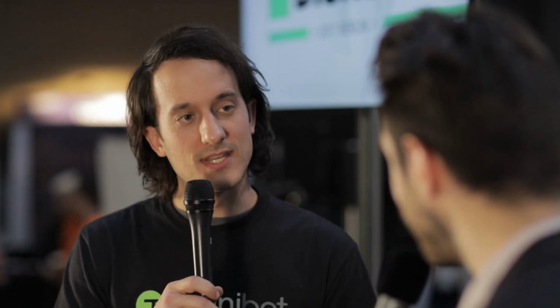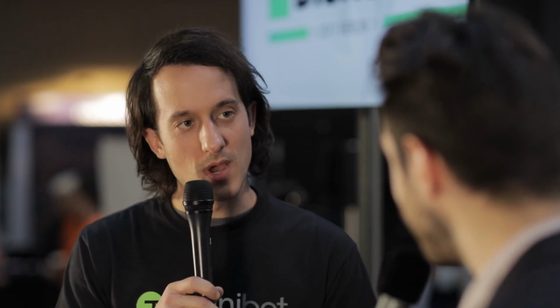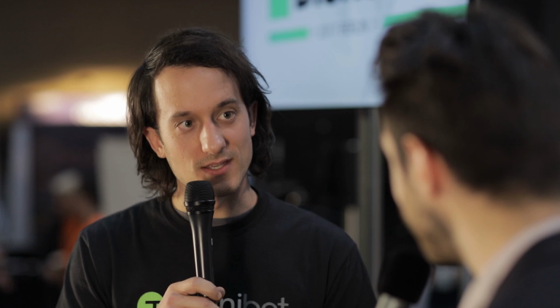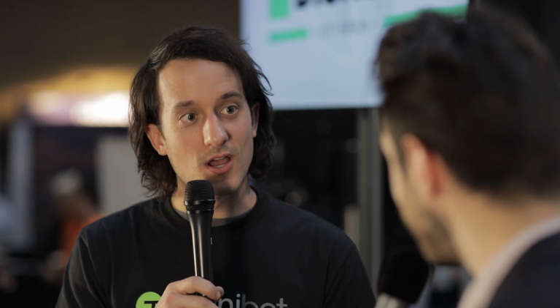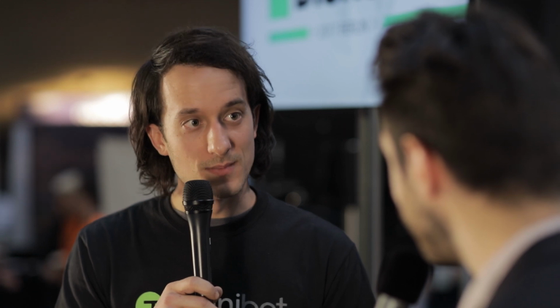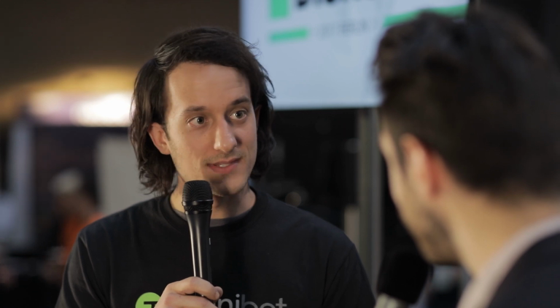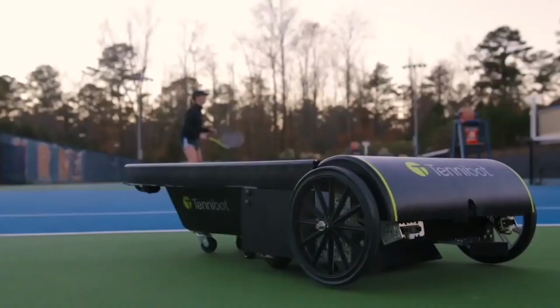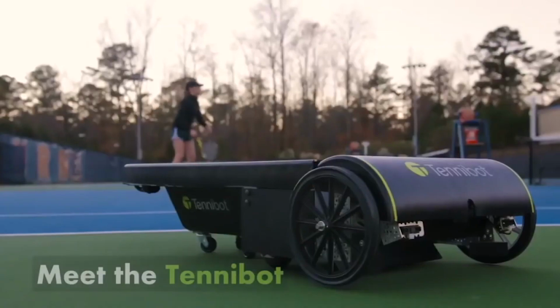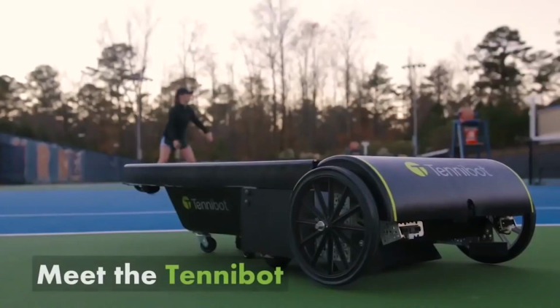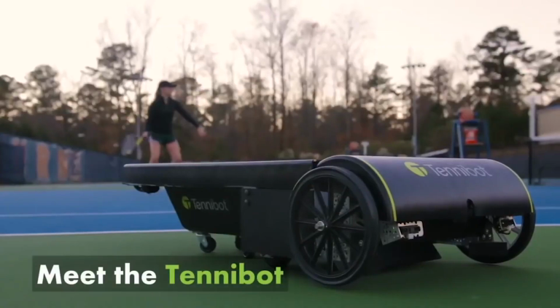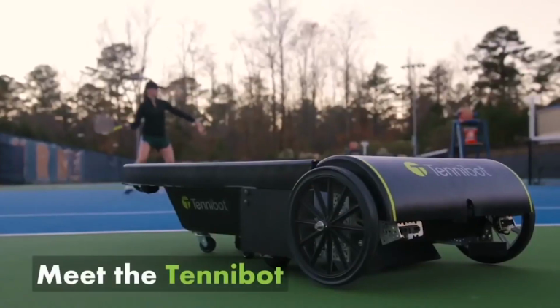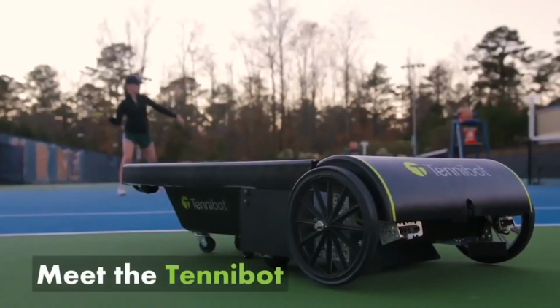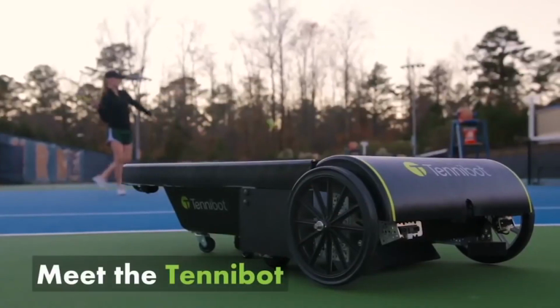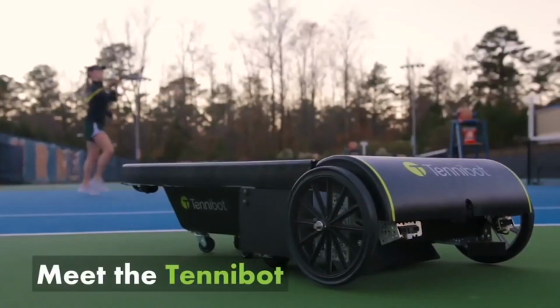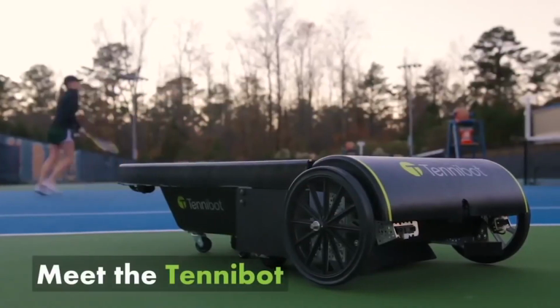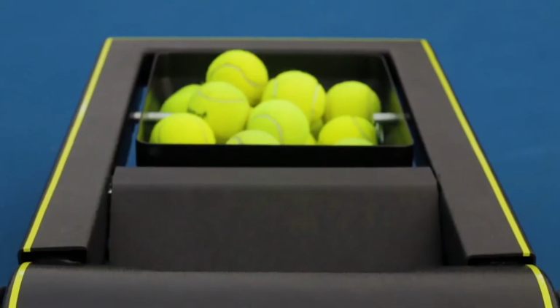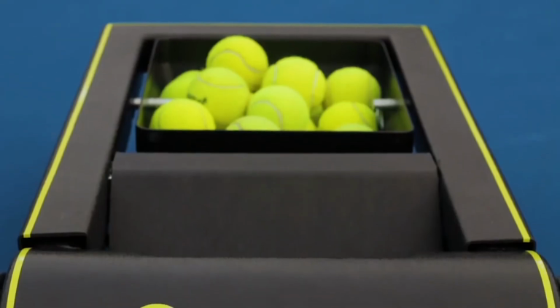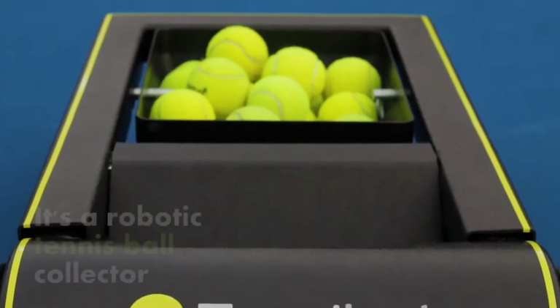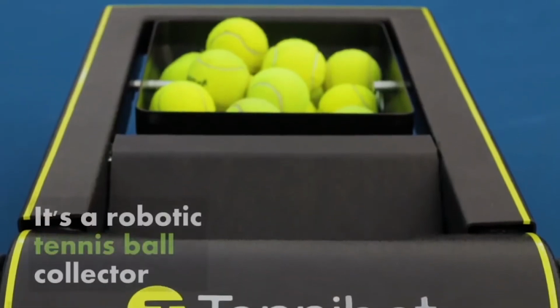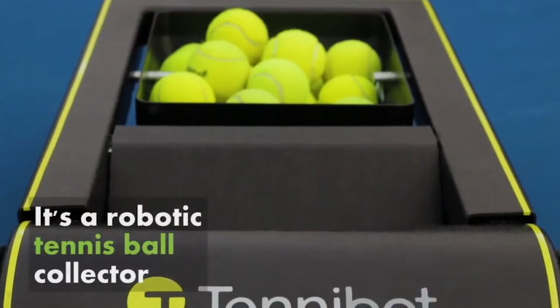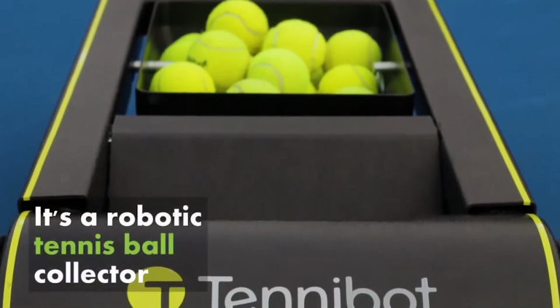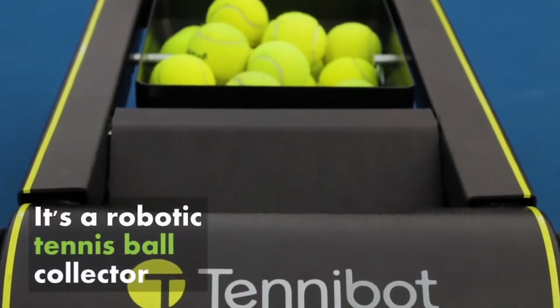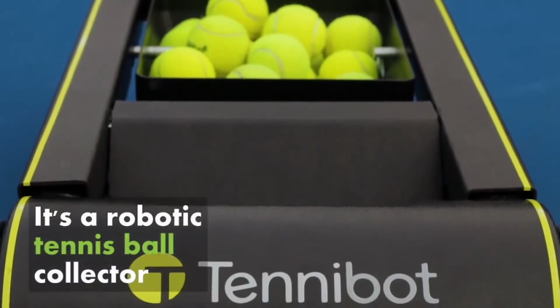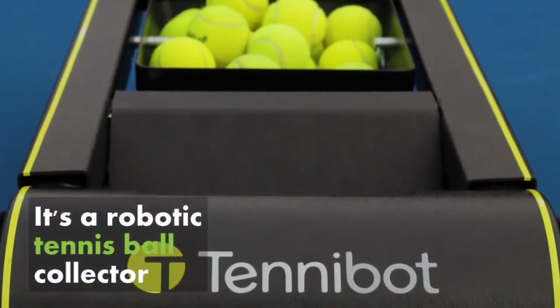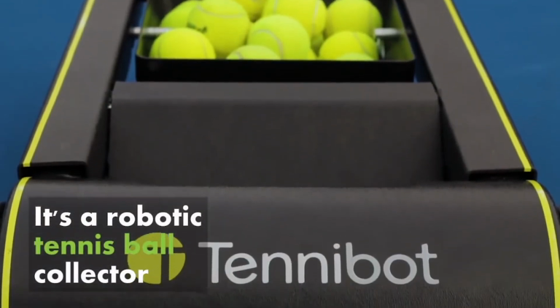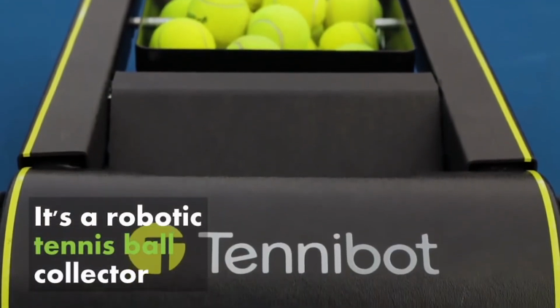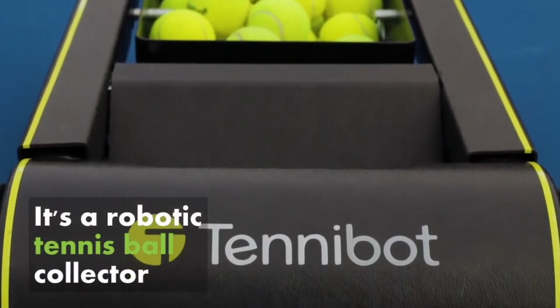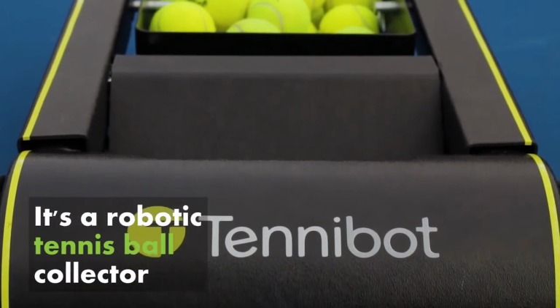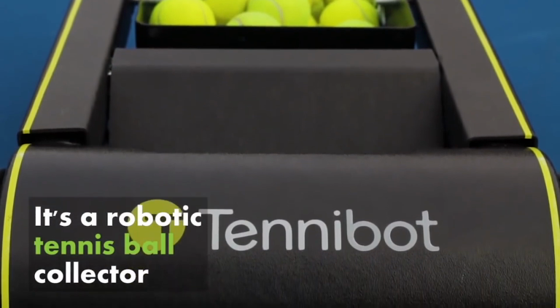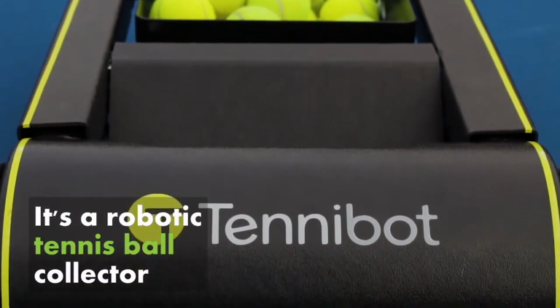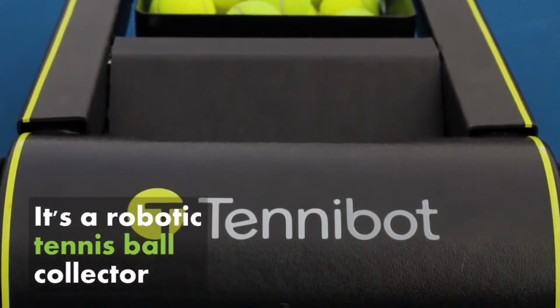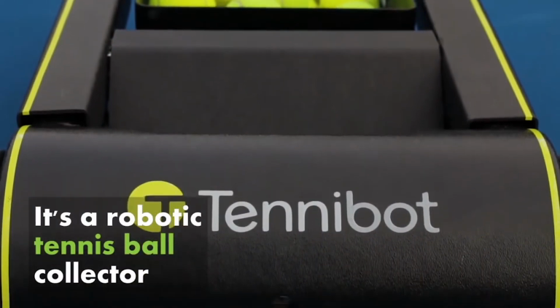Tinnibot is autonomous, which means you don't have to do any work. You can sit down, take a water break, and let it pick up the balls for you.